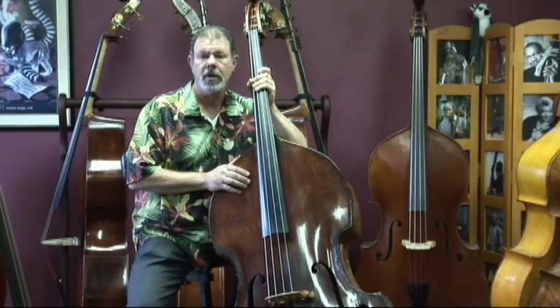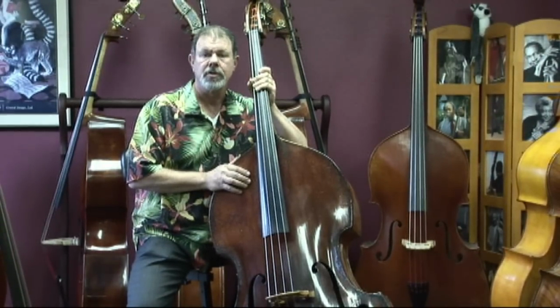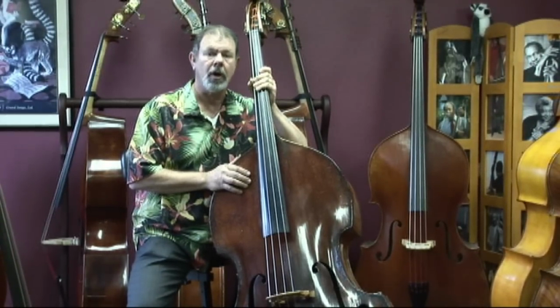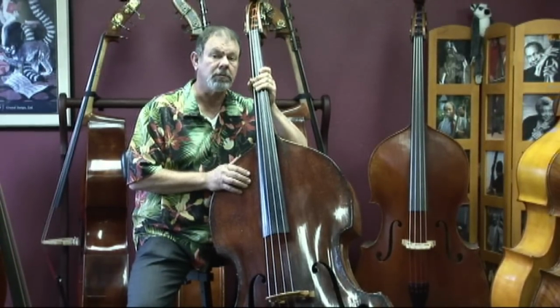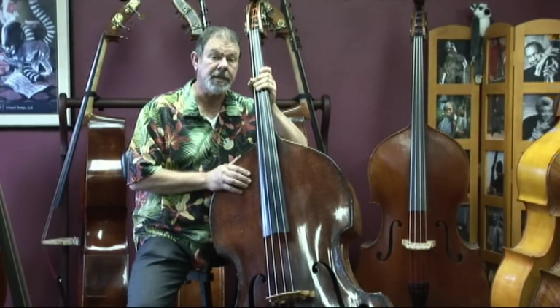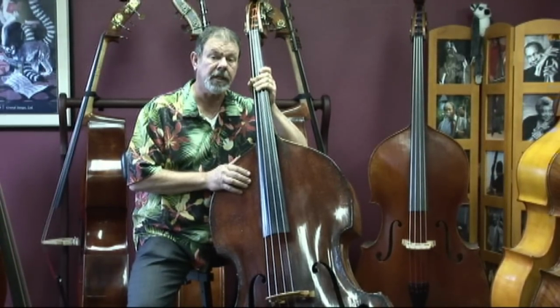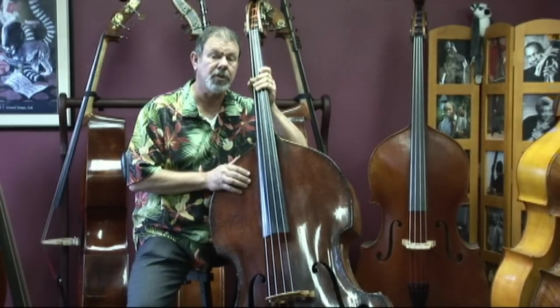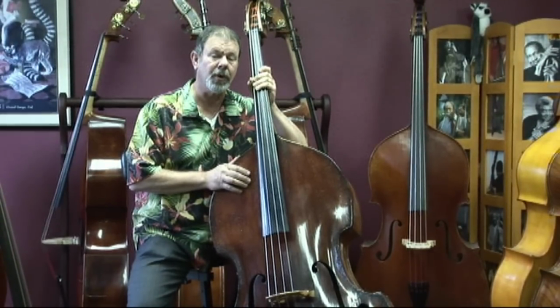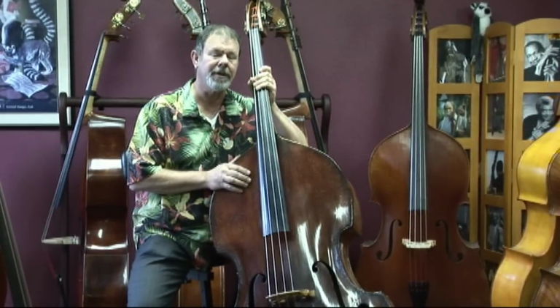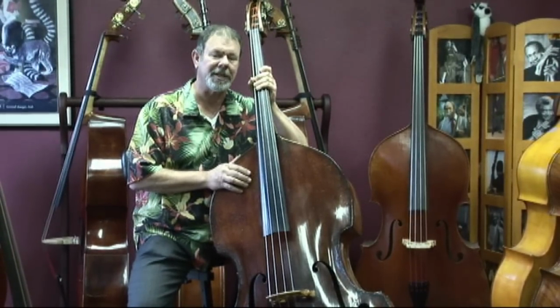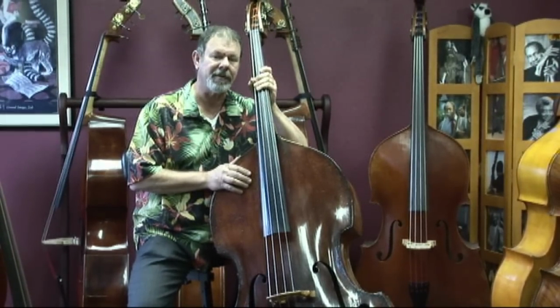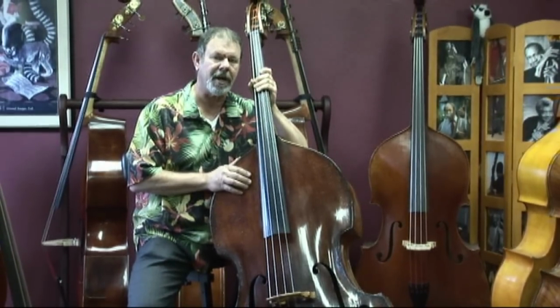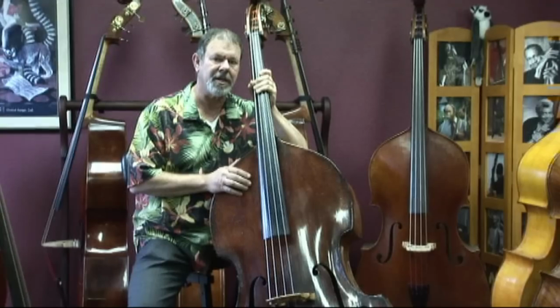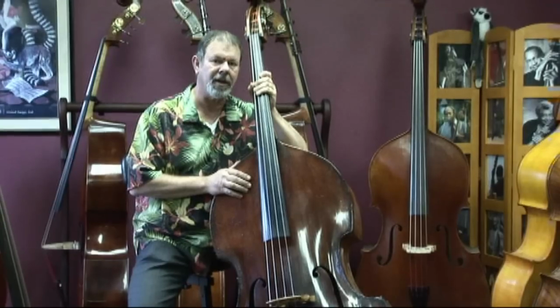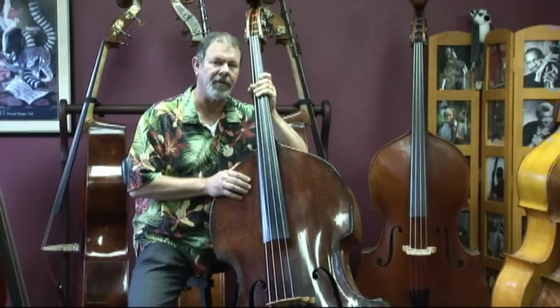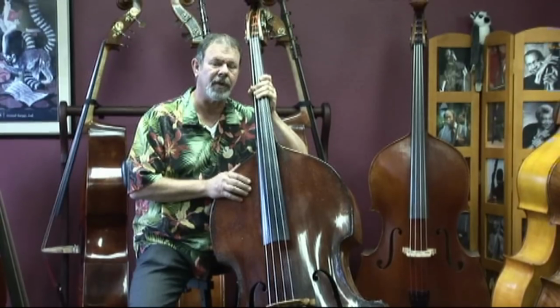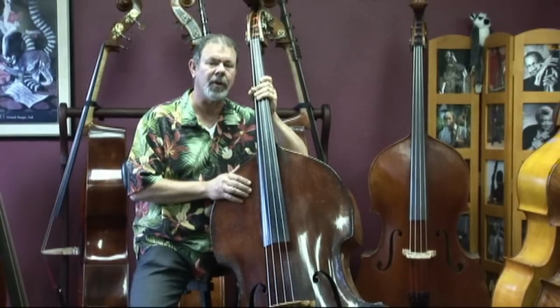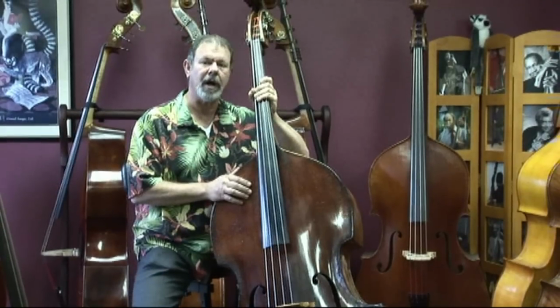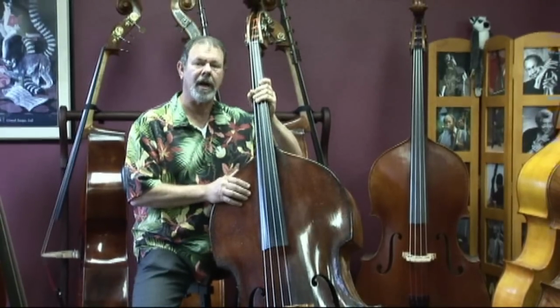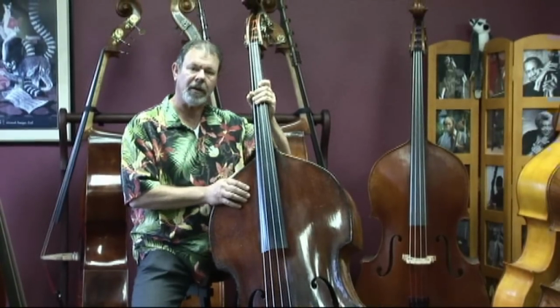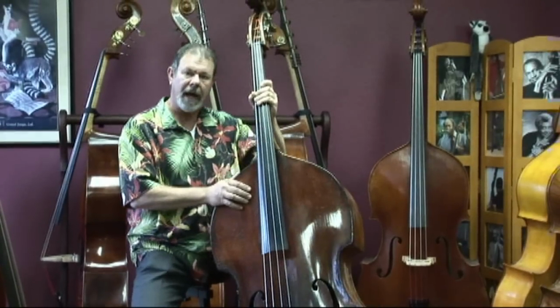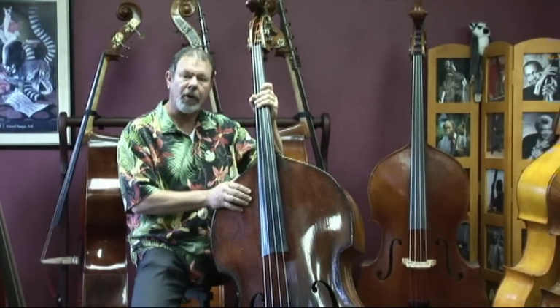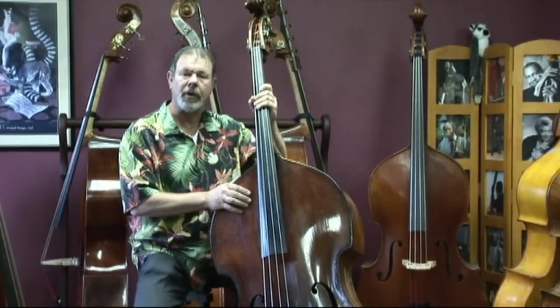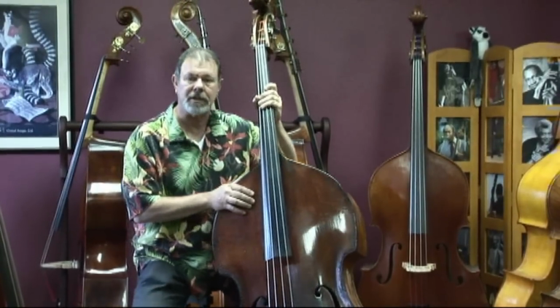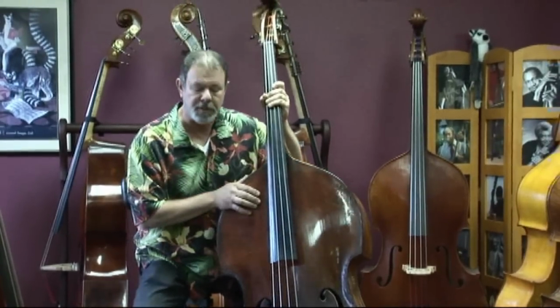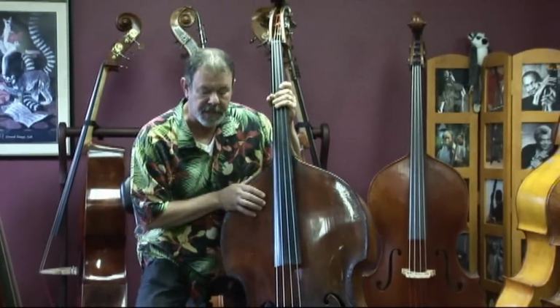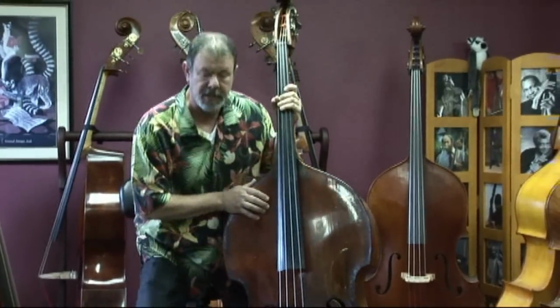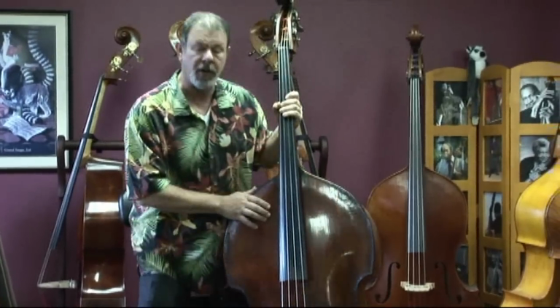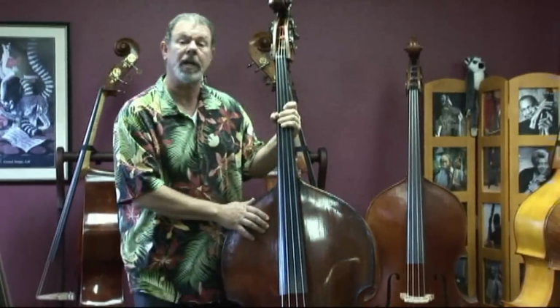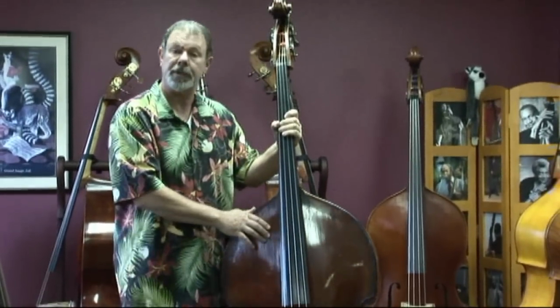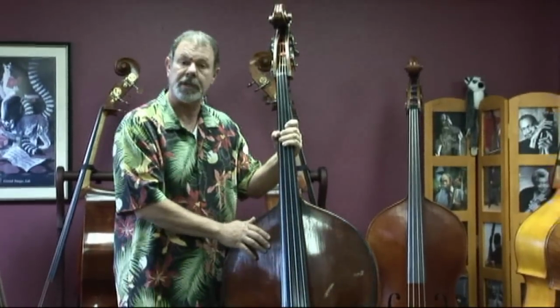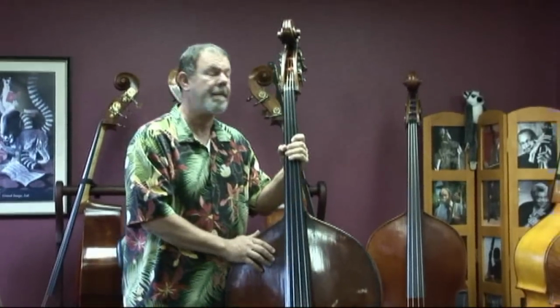Let's take a tour and give you an idea of how great this bass is, starting up at the top.